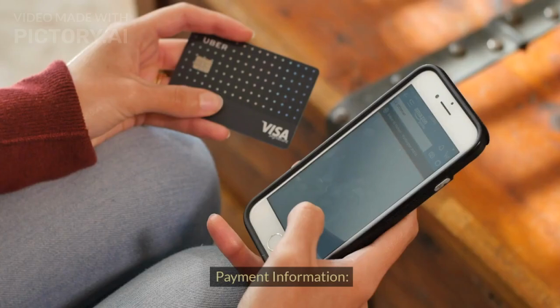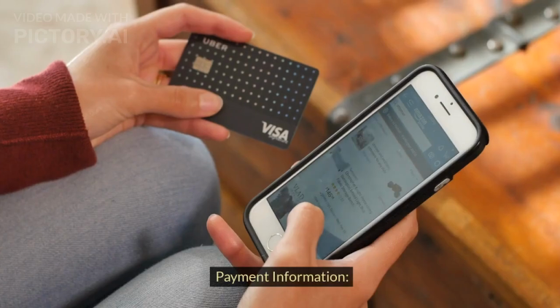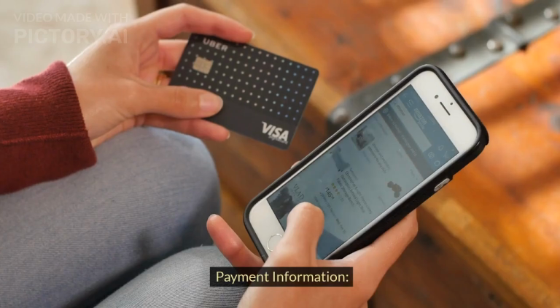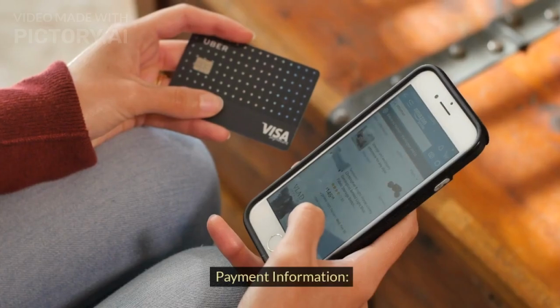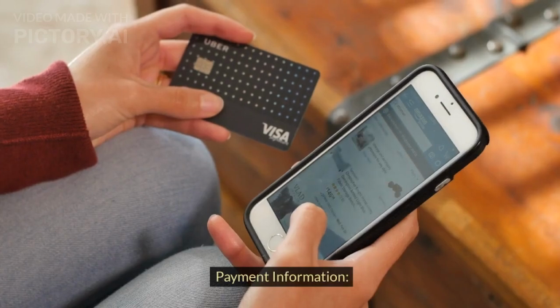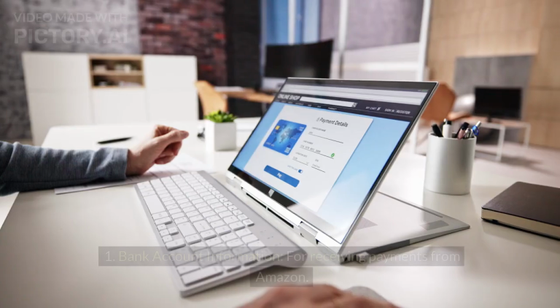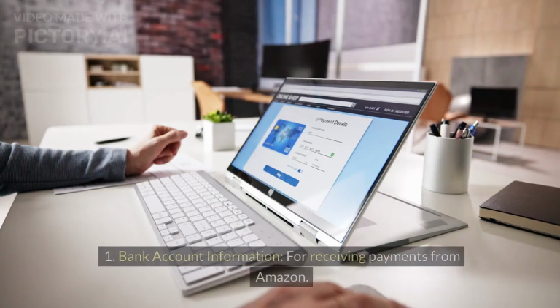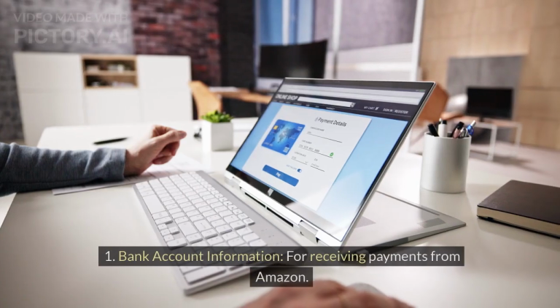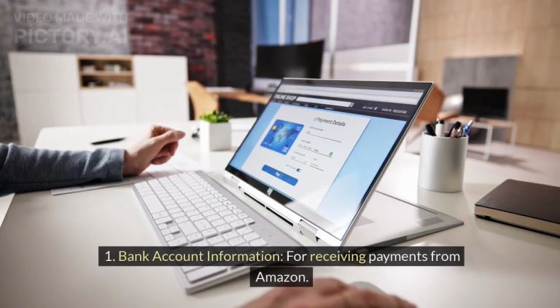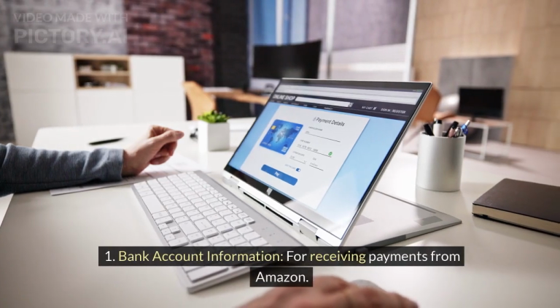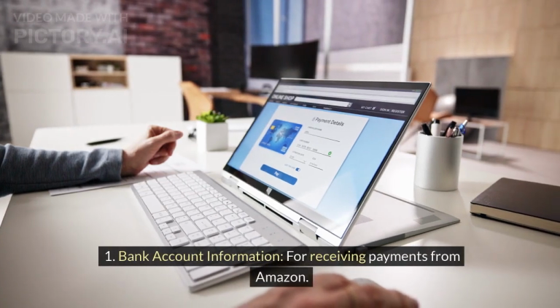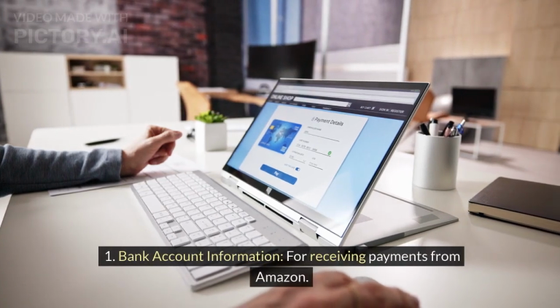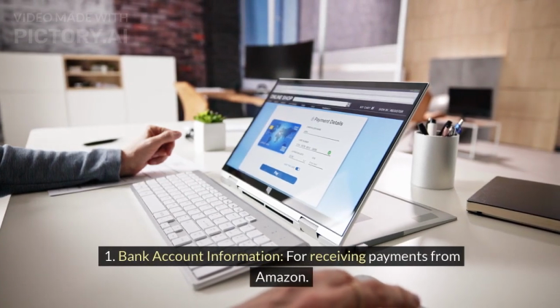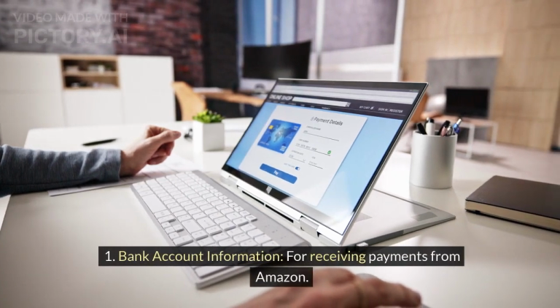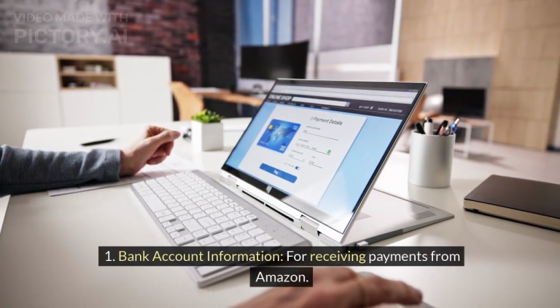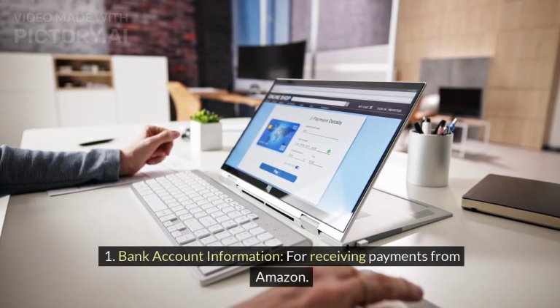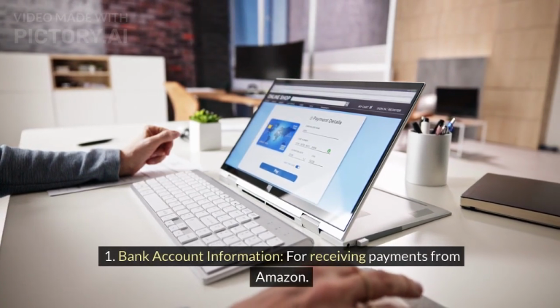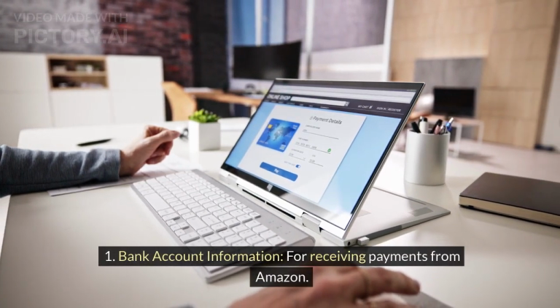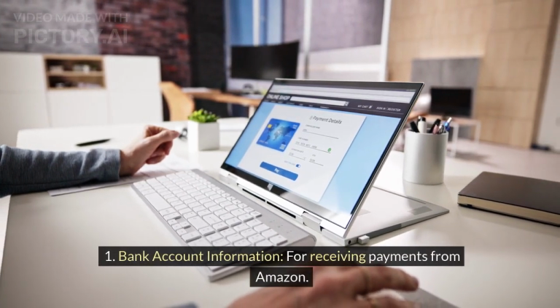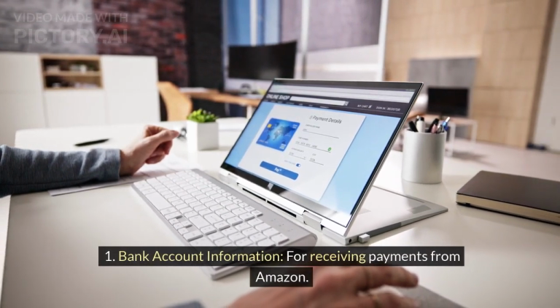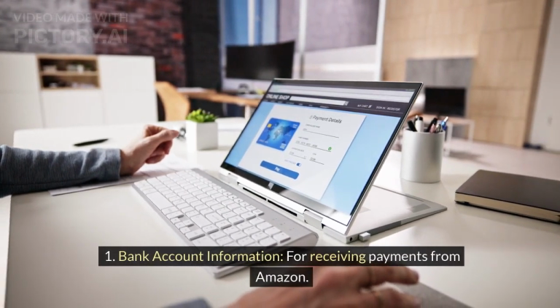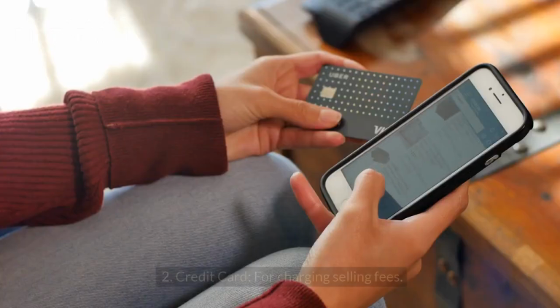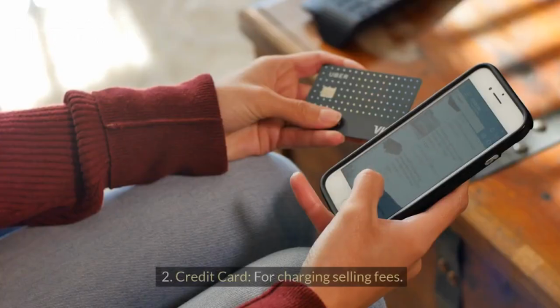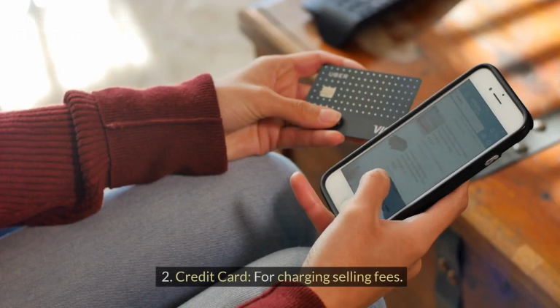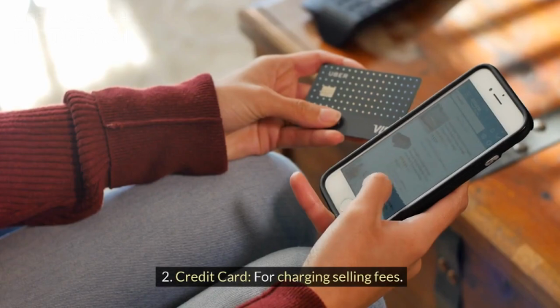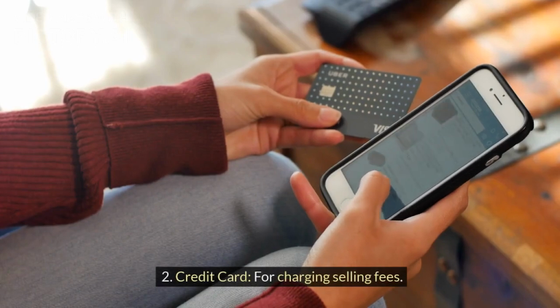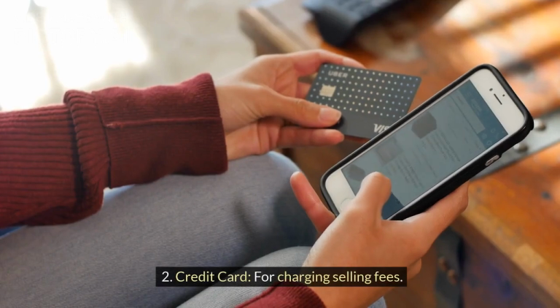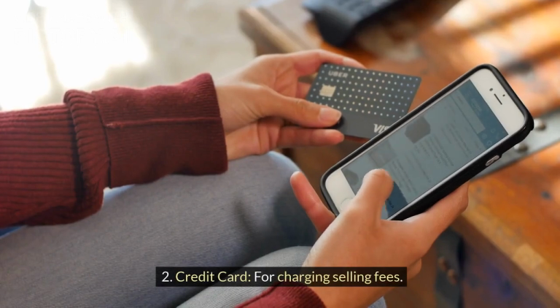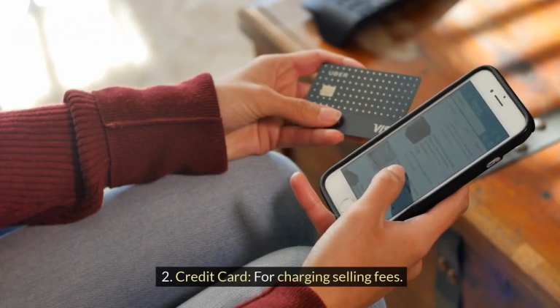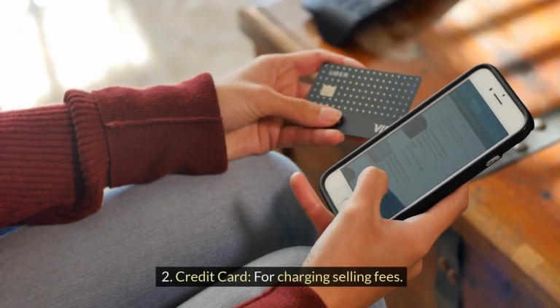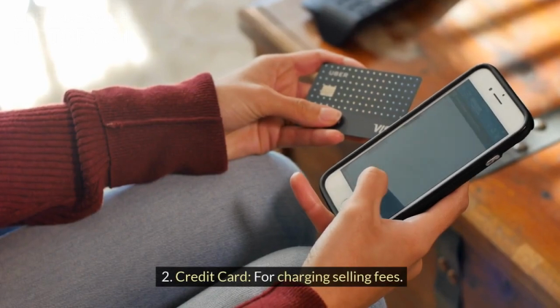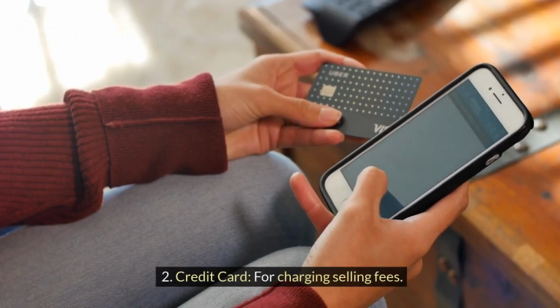Payment information. Bank account information for receiving payments from Amazon. Credit card for charging selling fees.